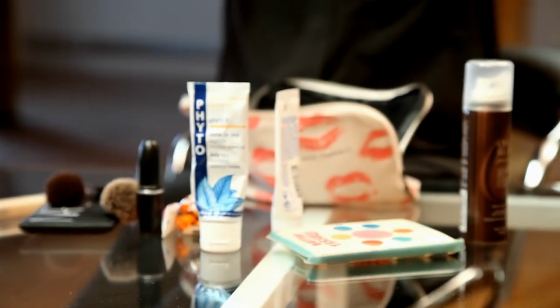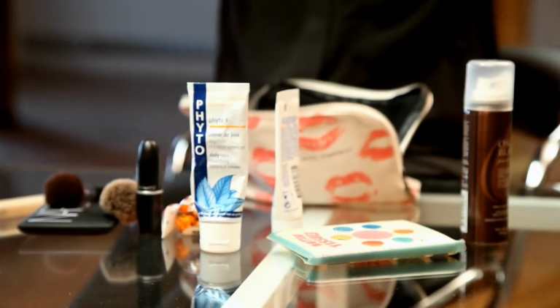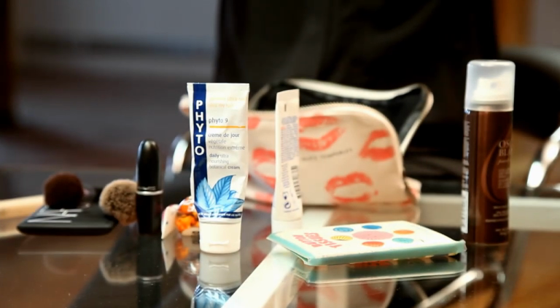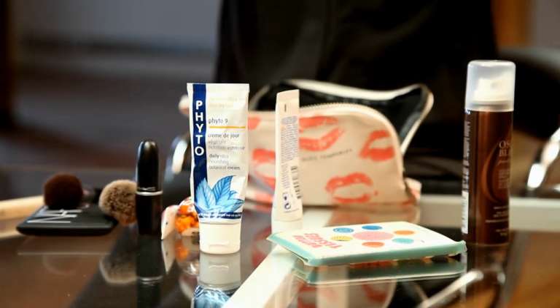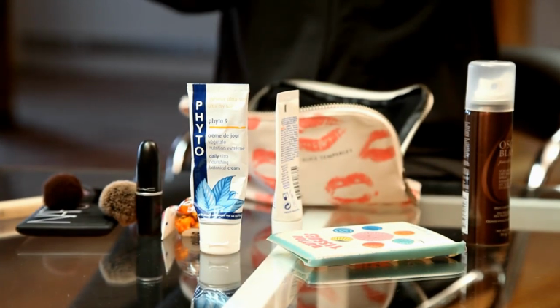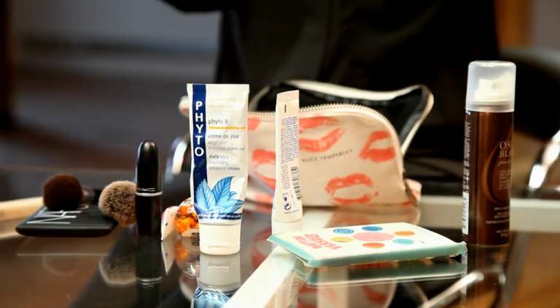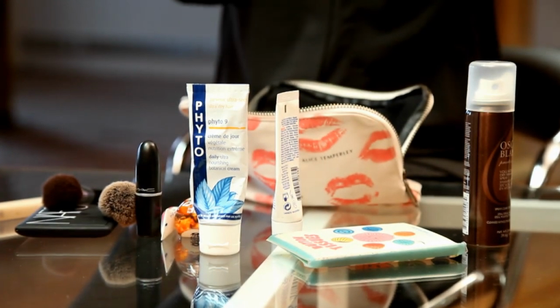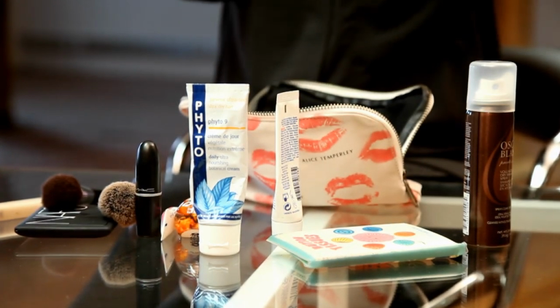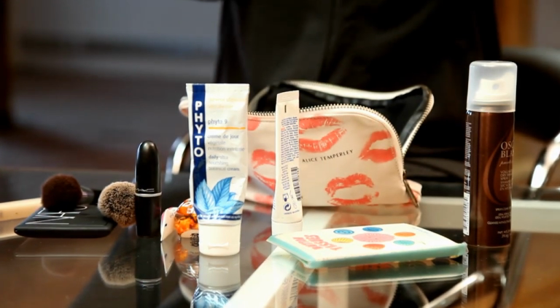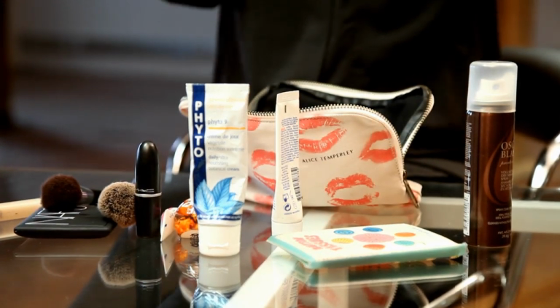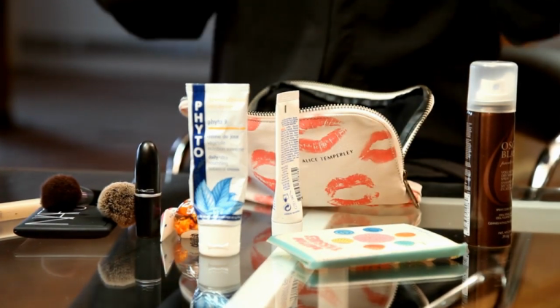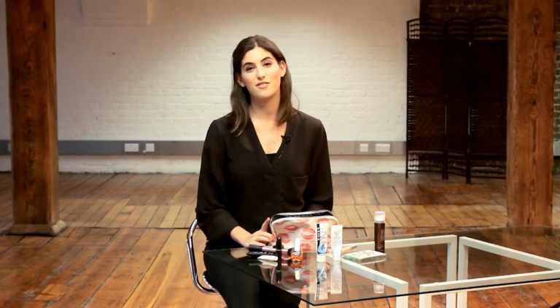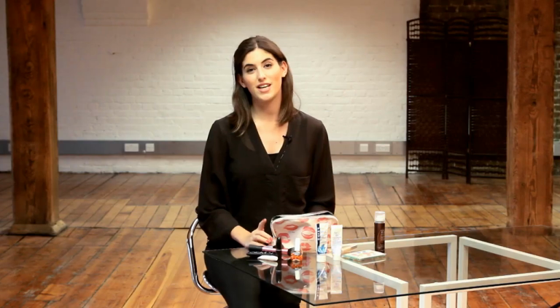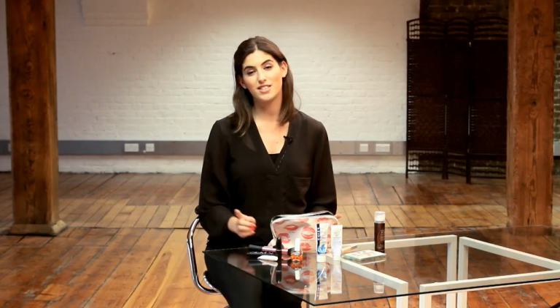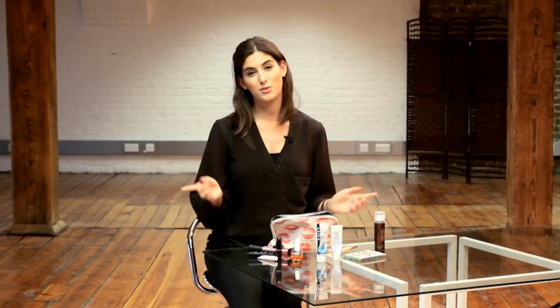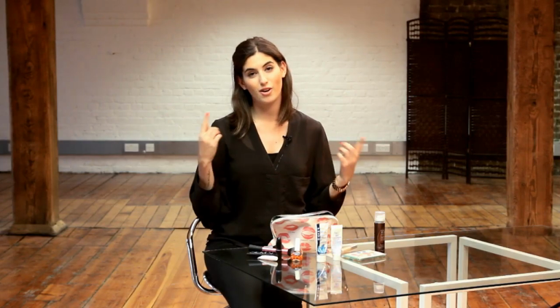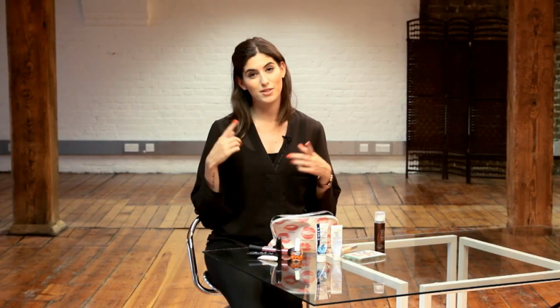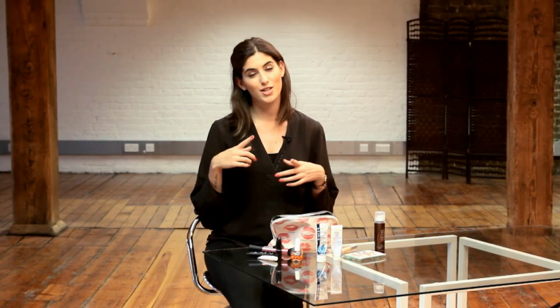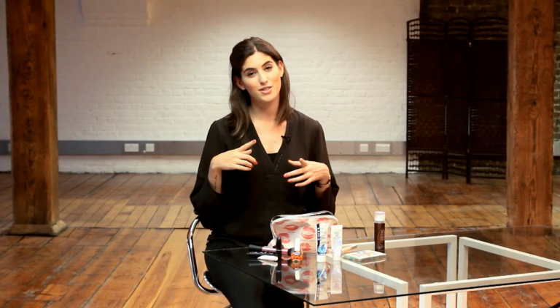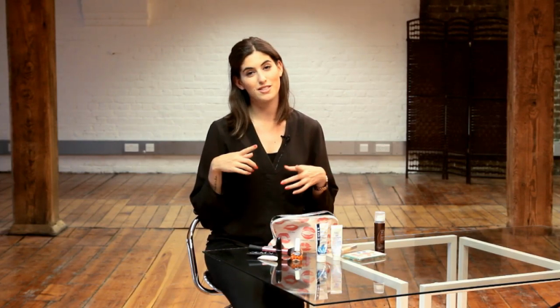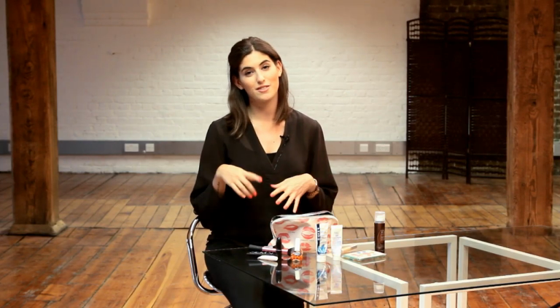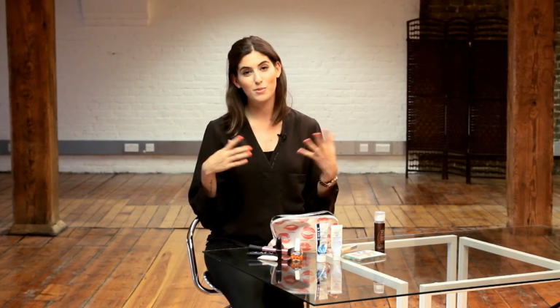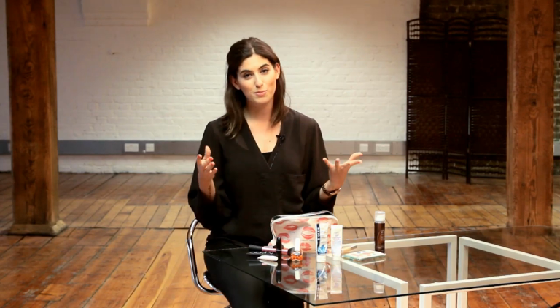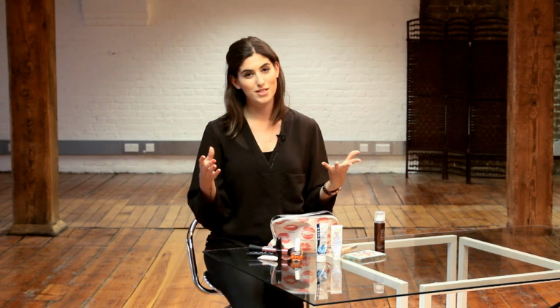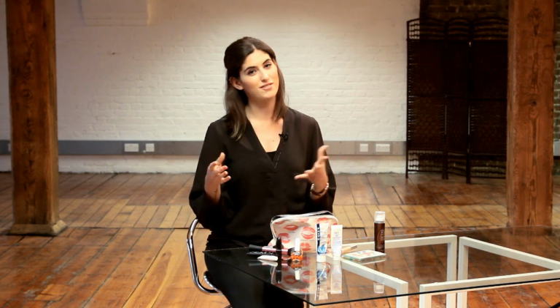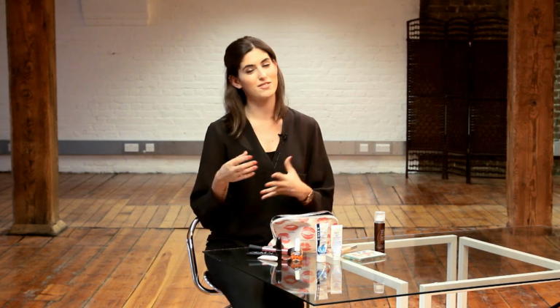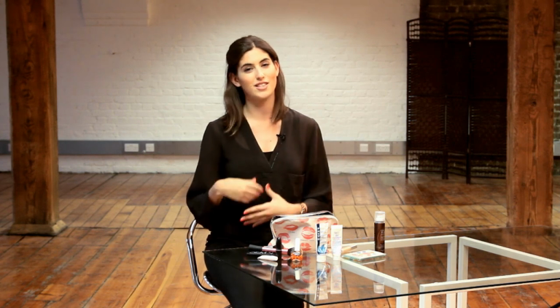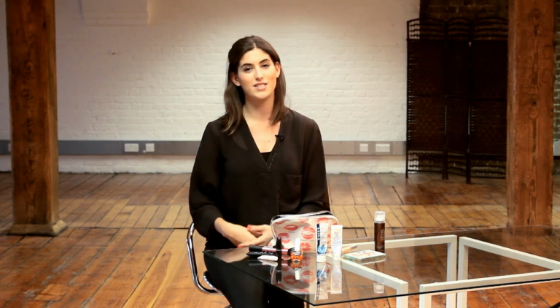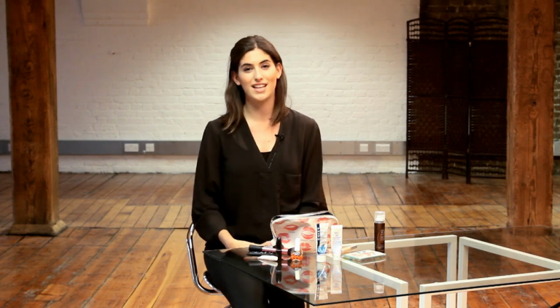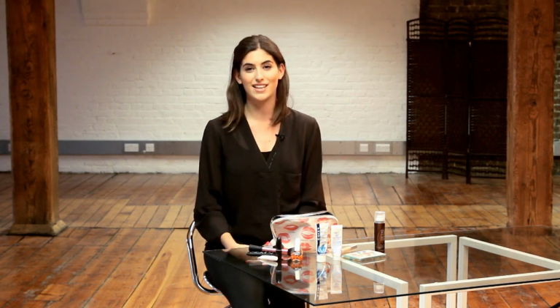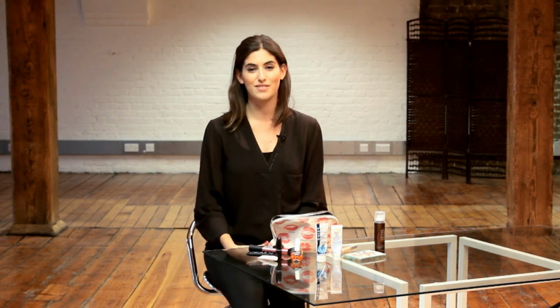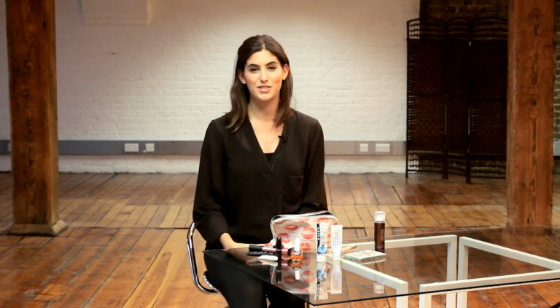So that's everything that's in my makeup bag today. Don't forget to subscribe to Clotheshow TV for more beauty and fashion videos, and thanks for watching.